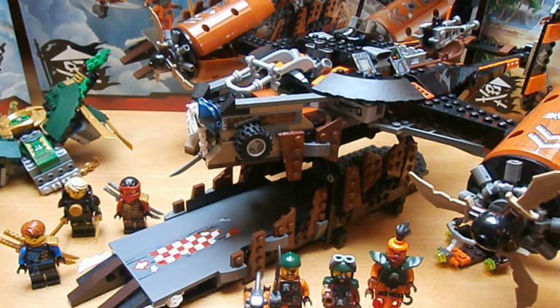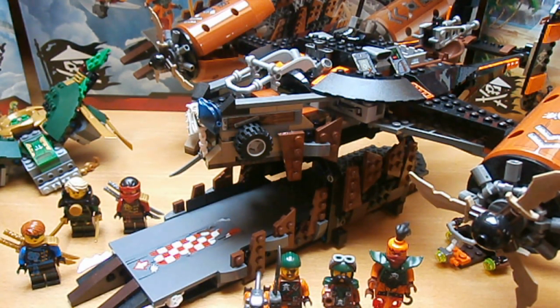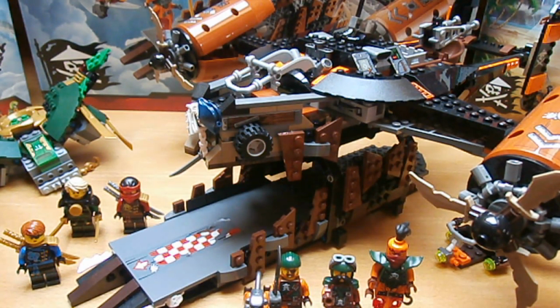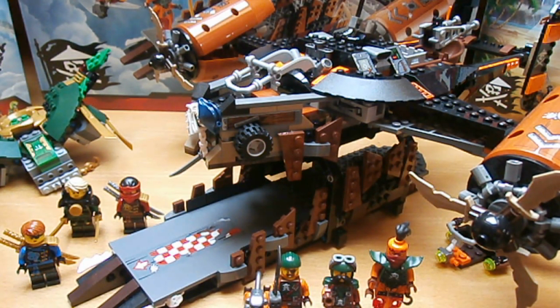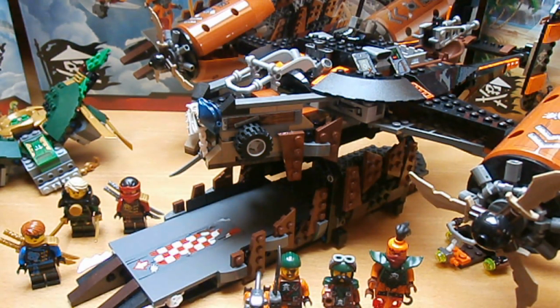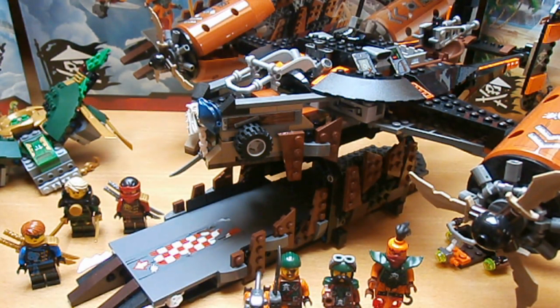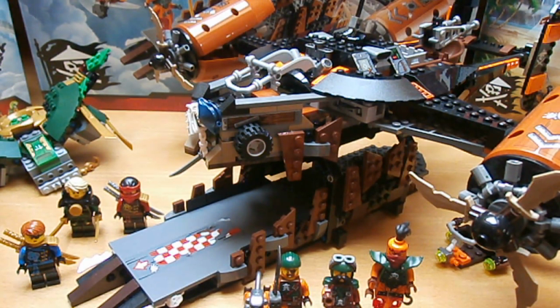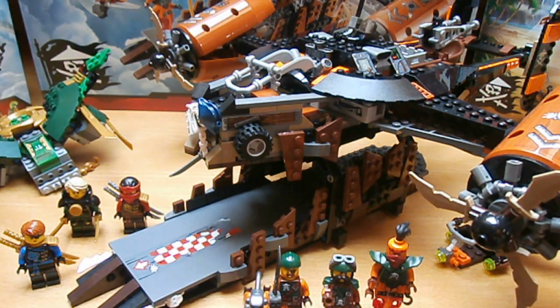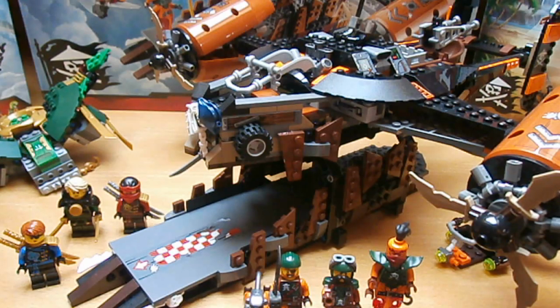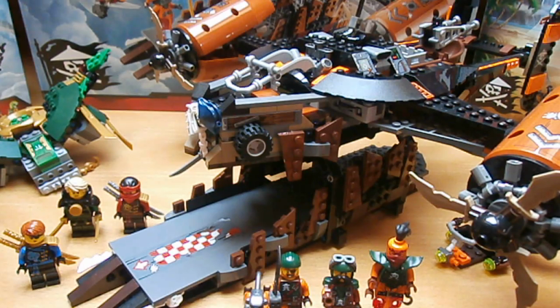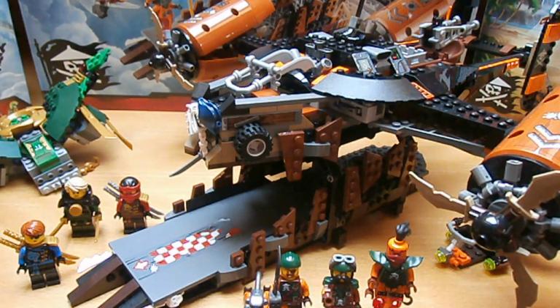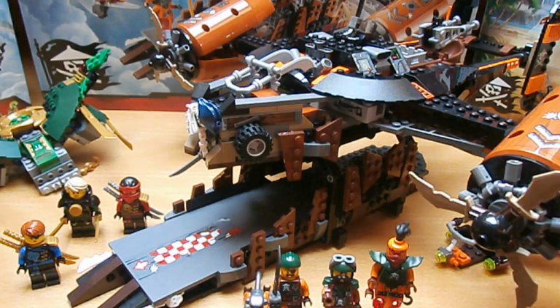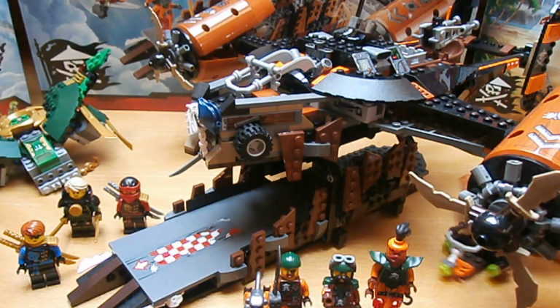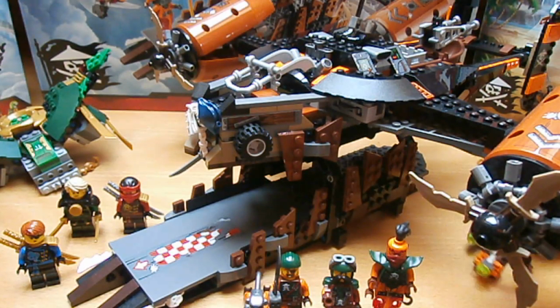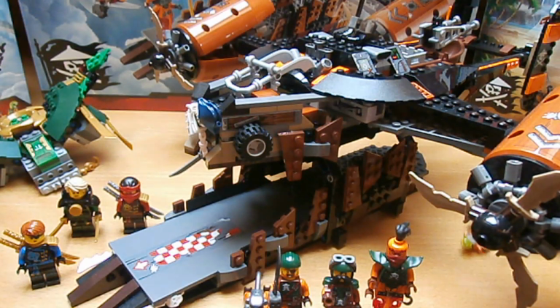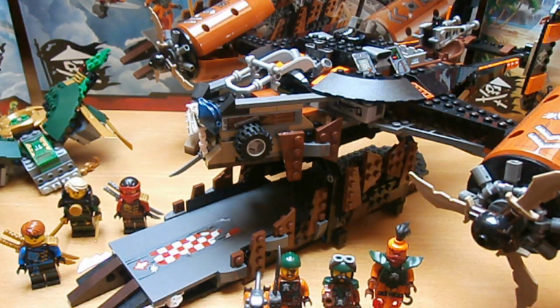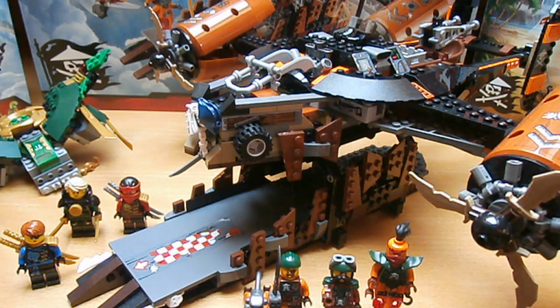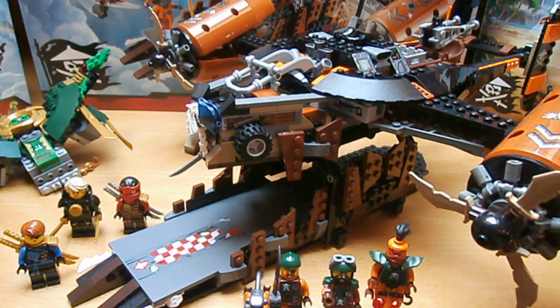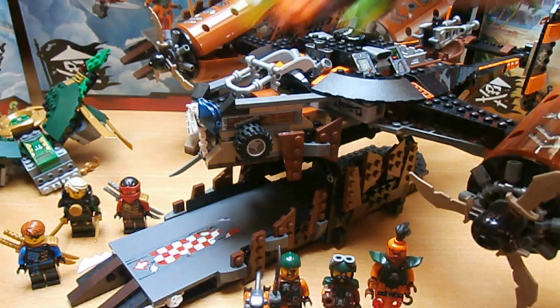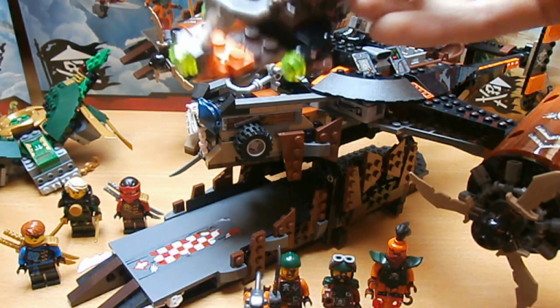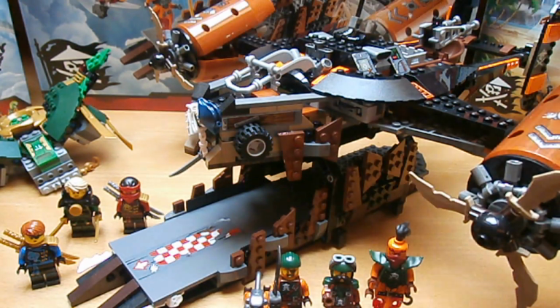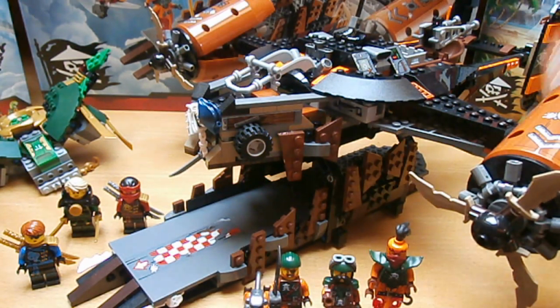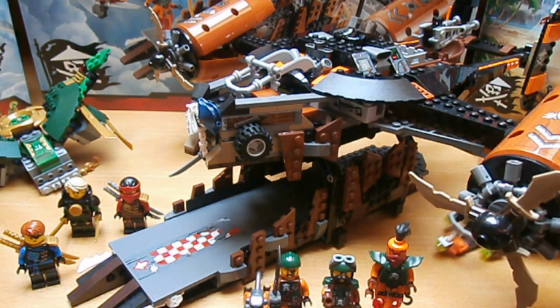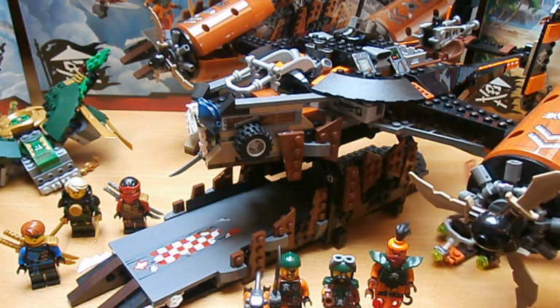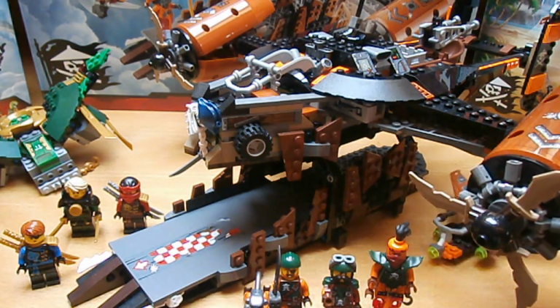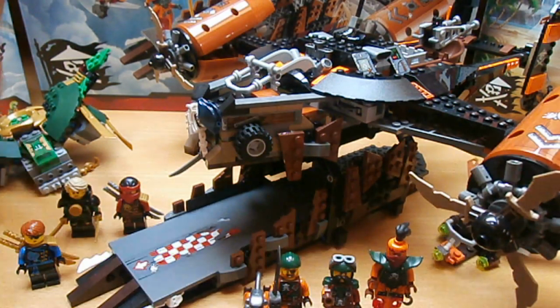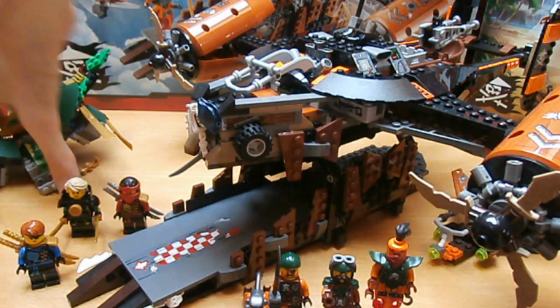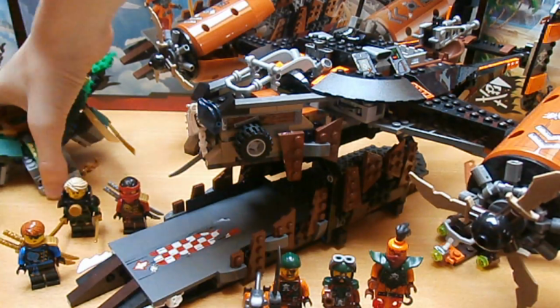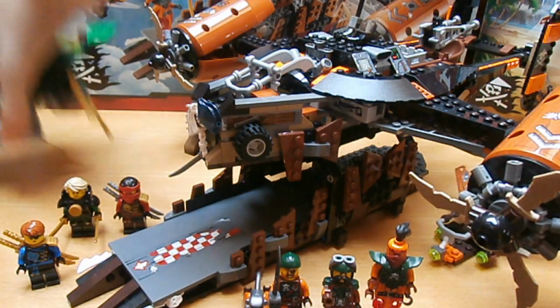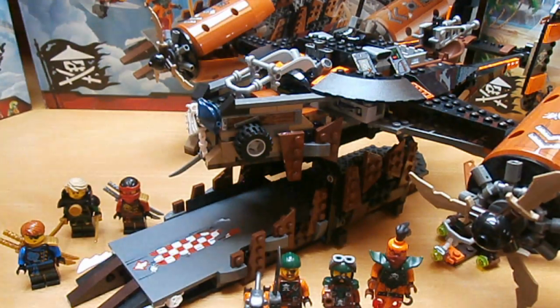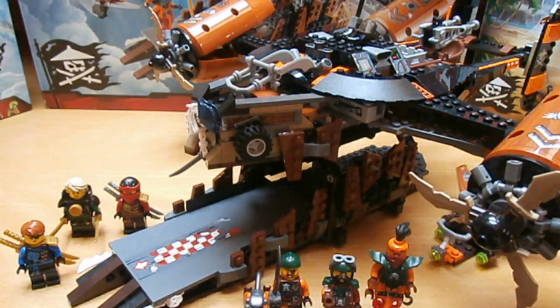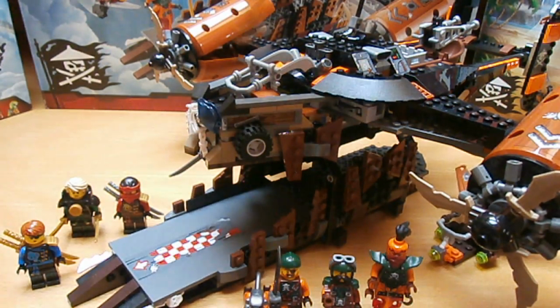This big airship has a lot of functions. This set also includes Inglats, Flintlock's little plane and Lloyd's ninja glider.